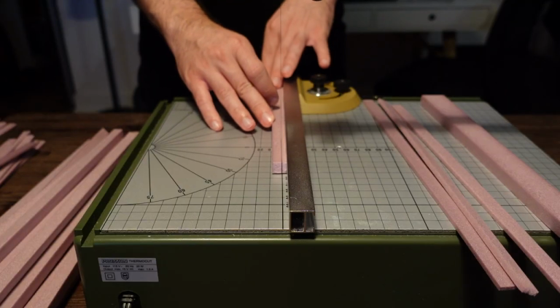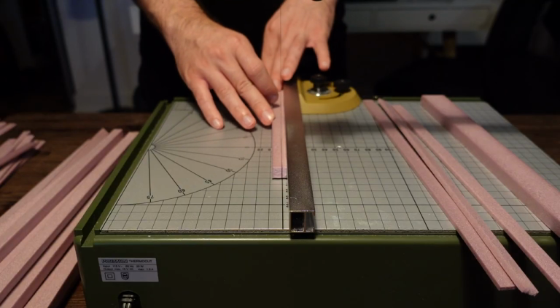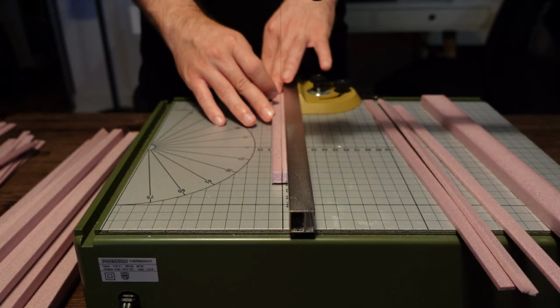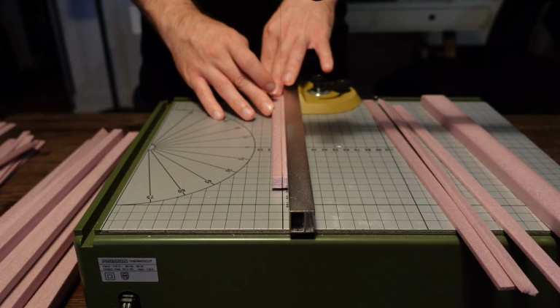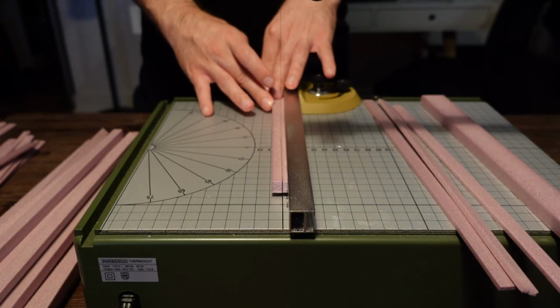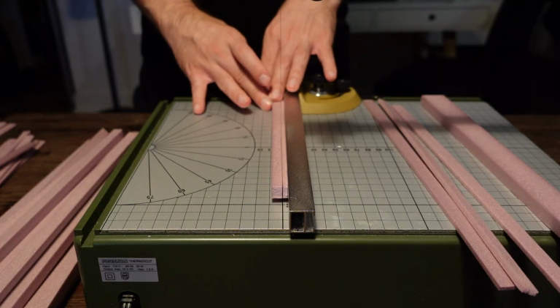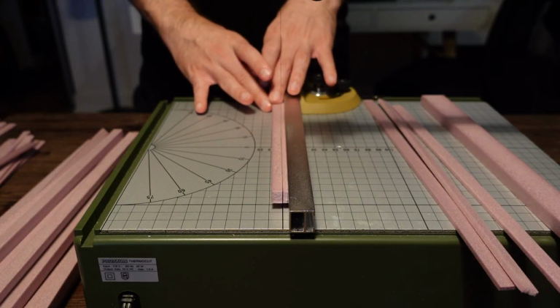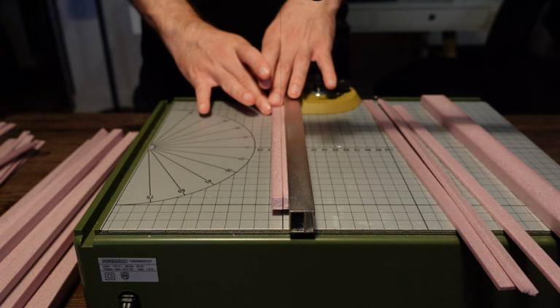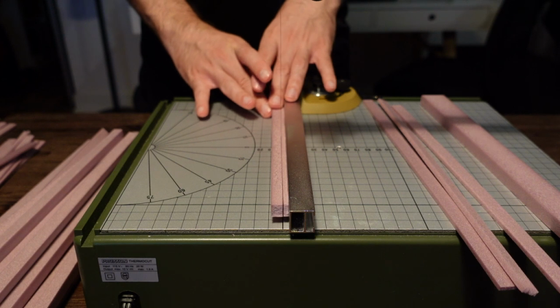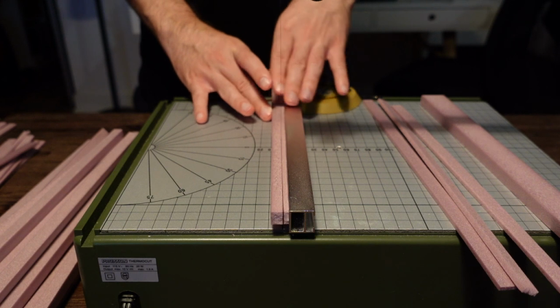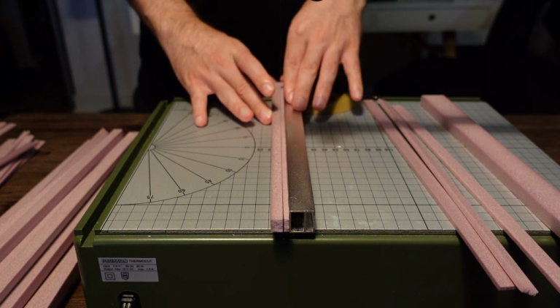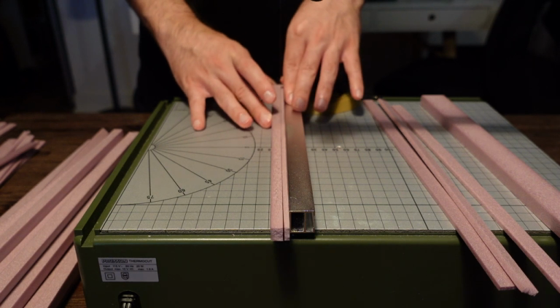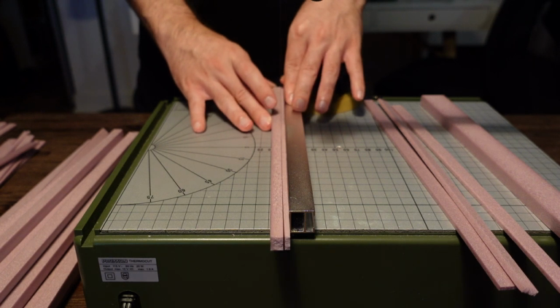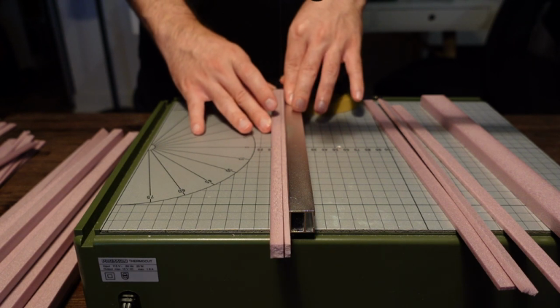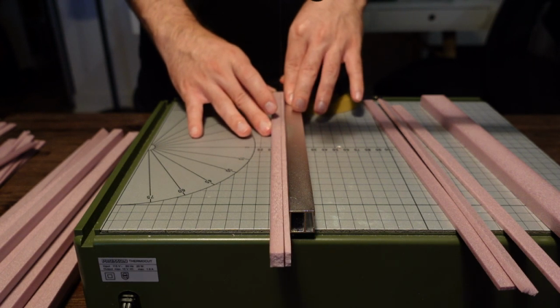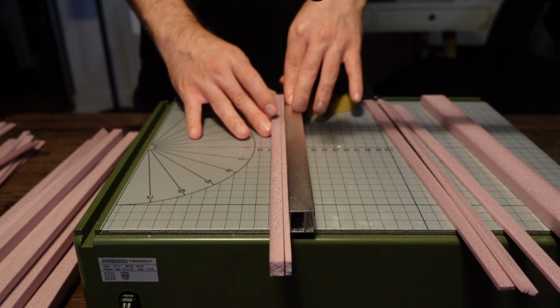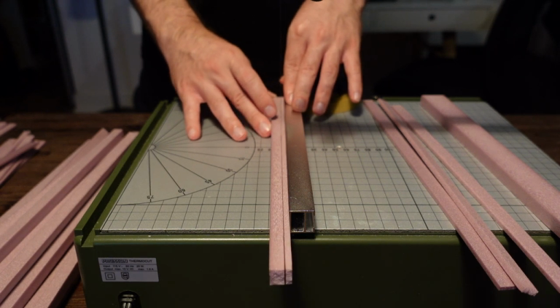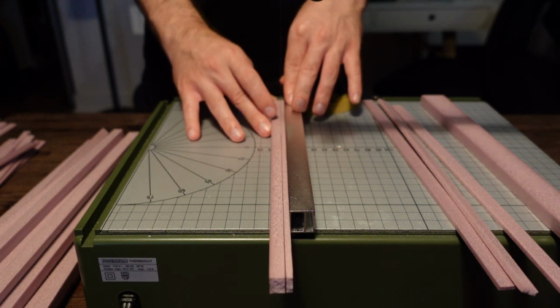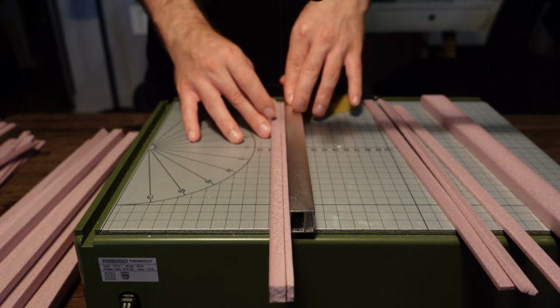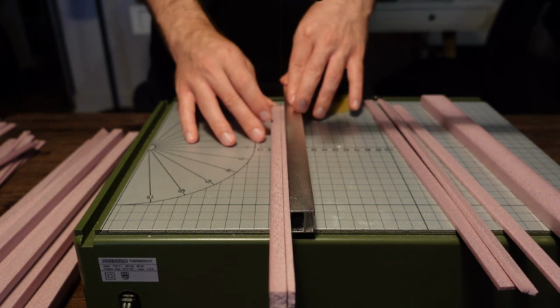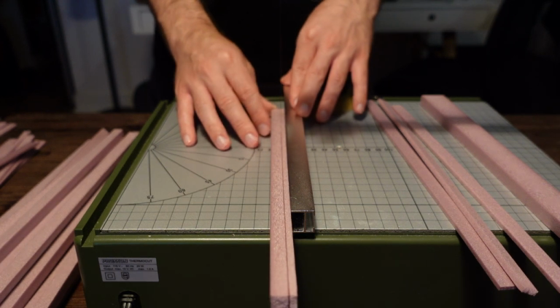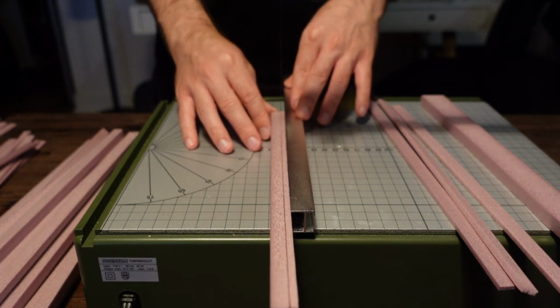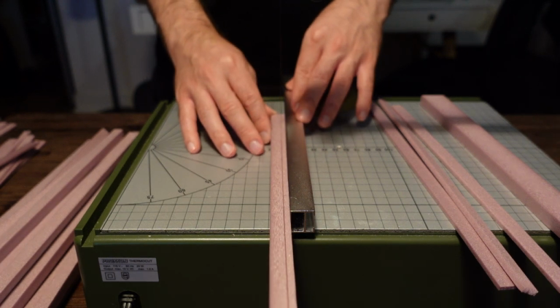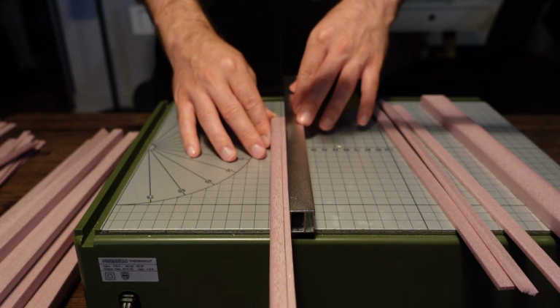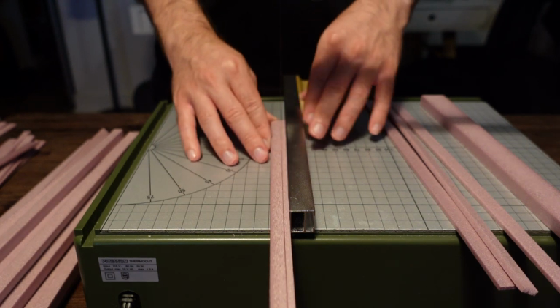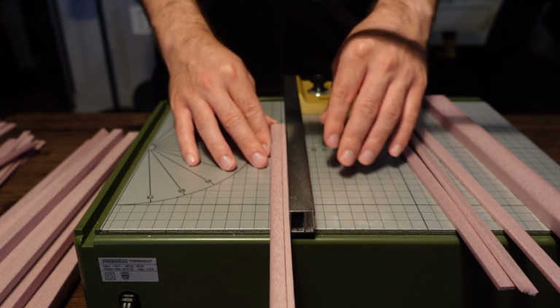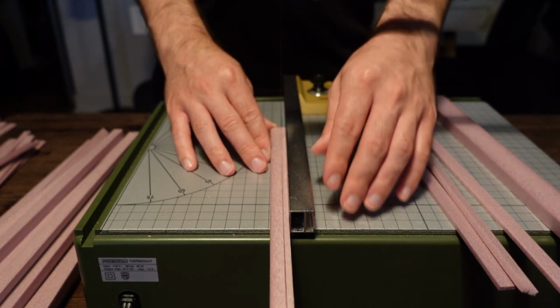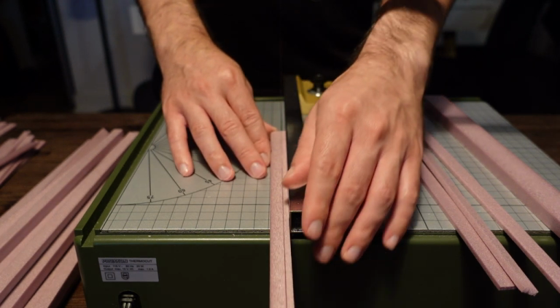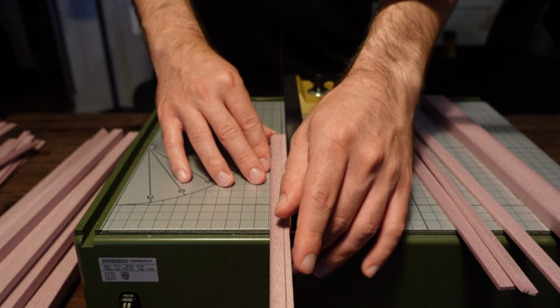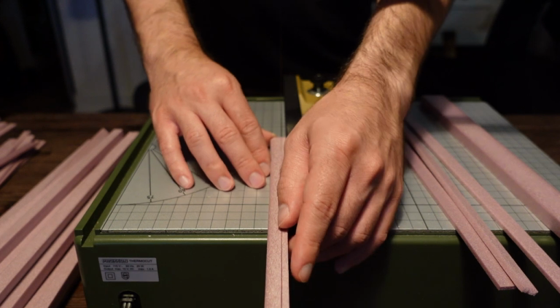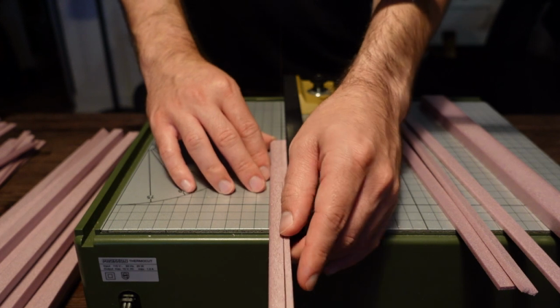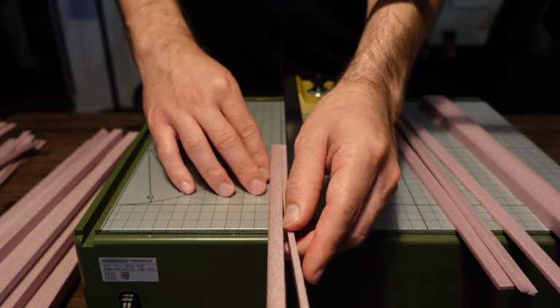I also cut down some of the one centimeter rectangles into thinner planks for all my wood pieces. These are going to be approximately two to three millimeters thick.